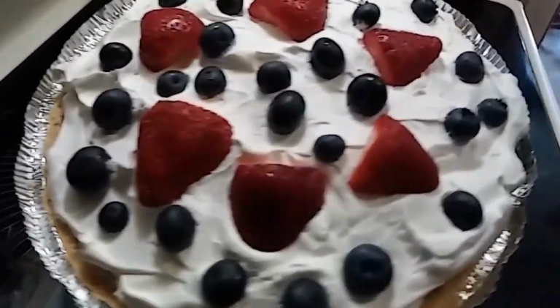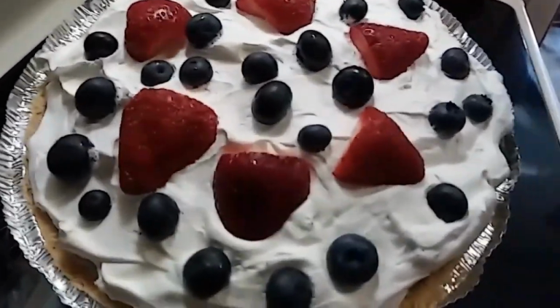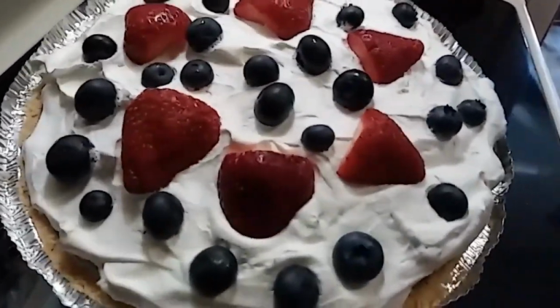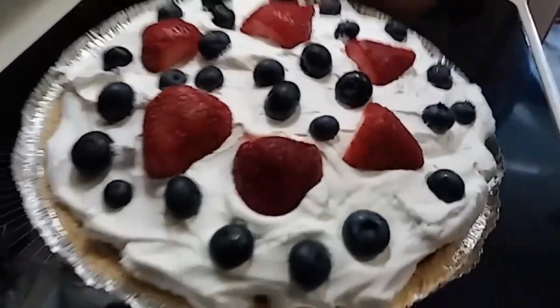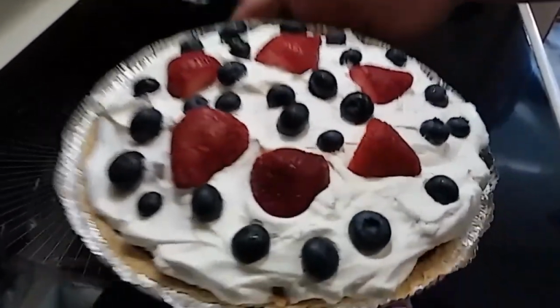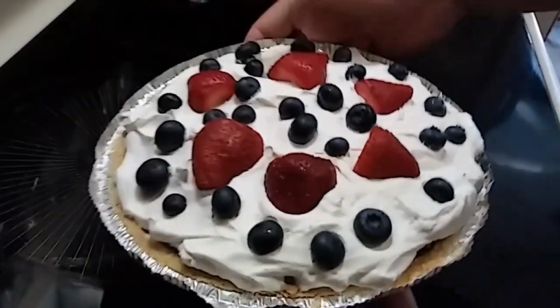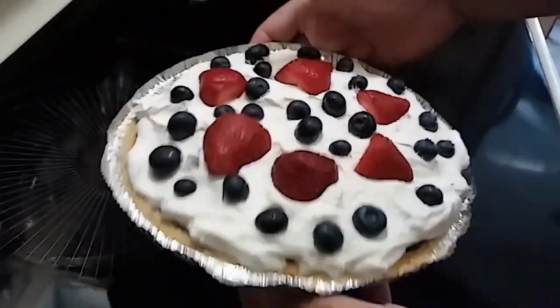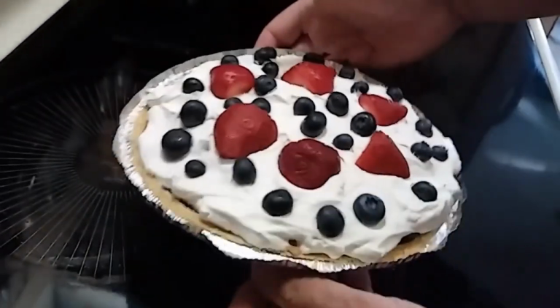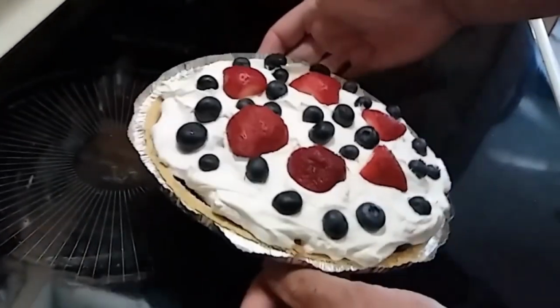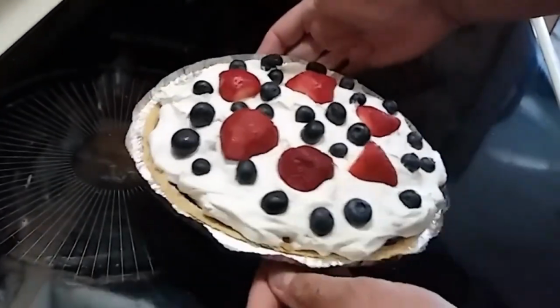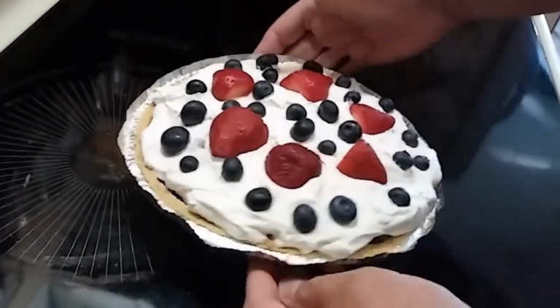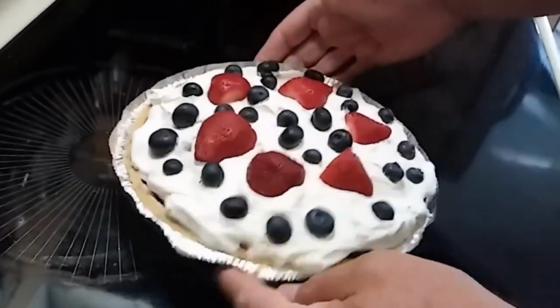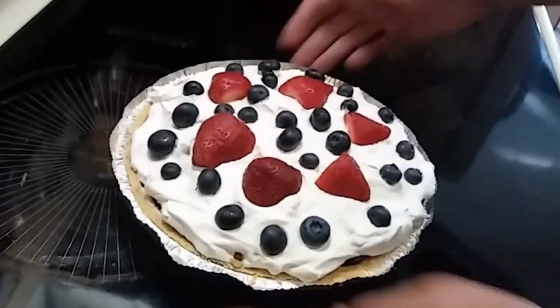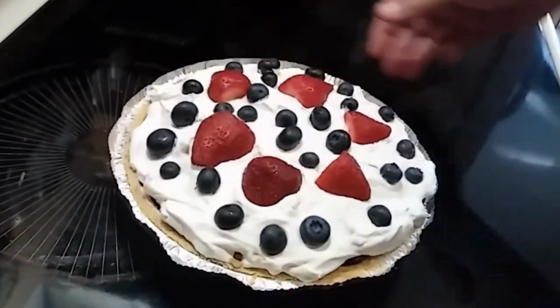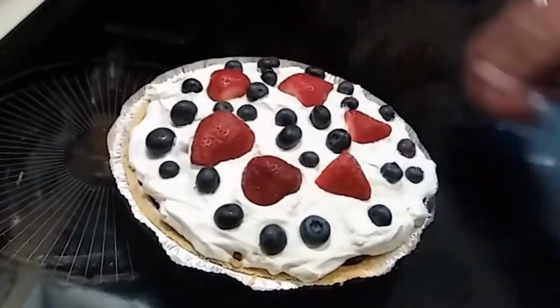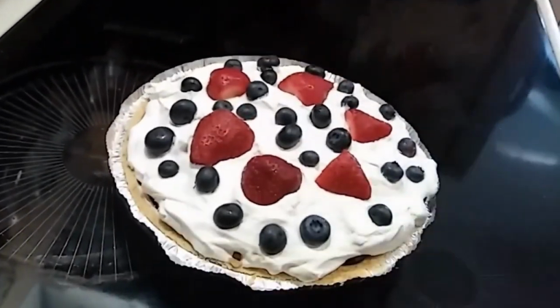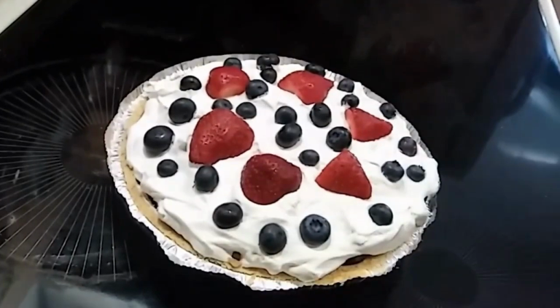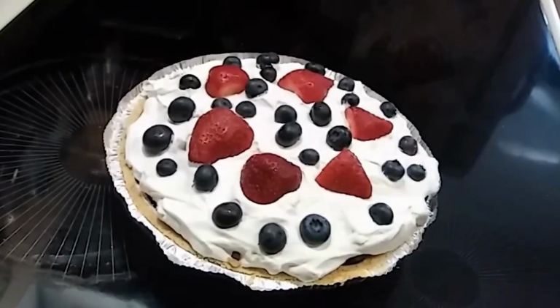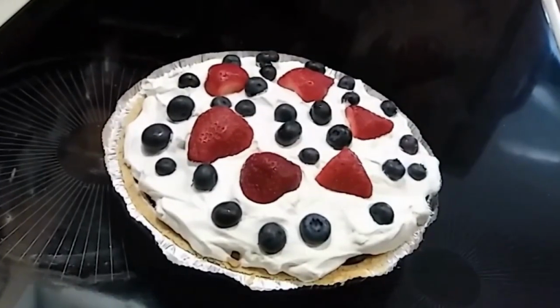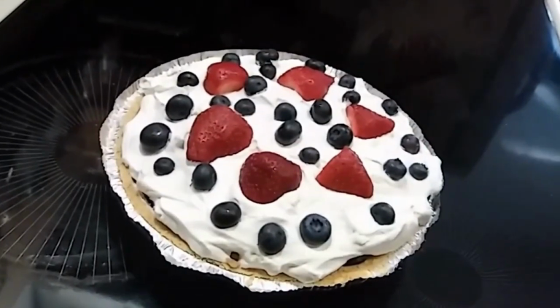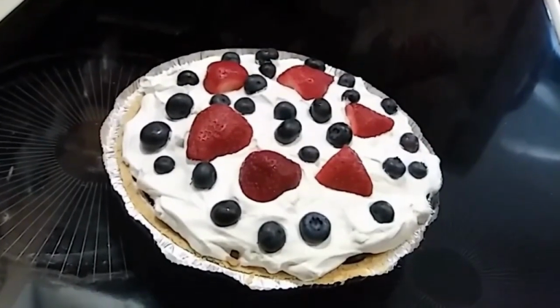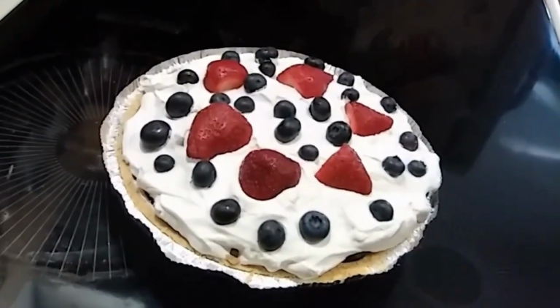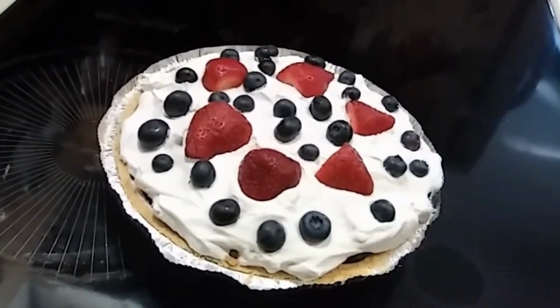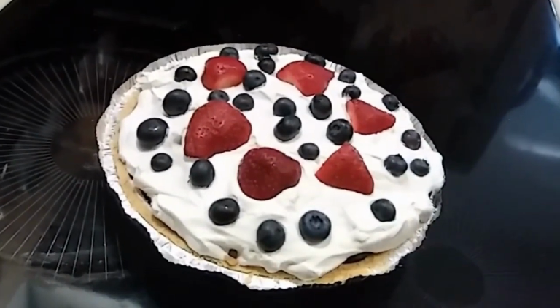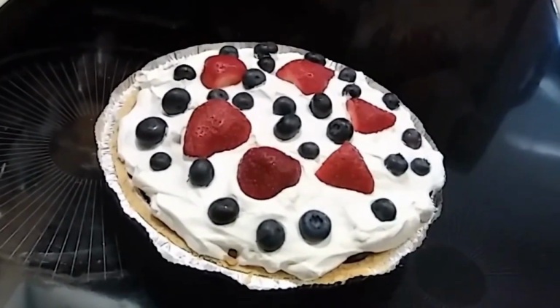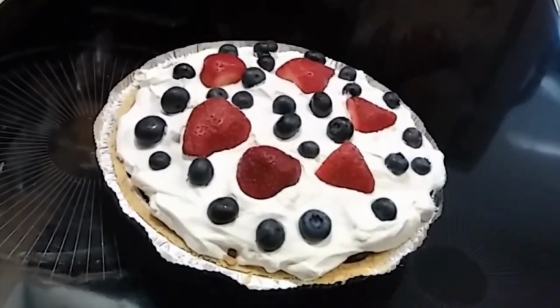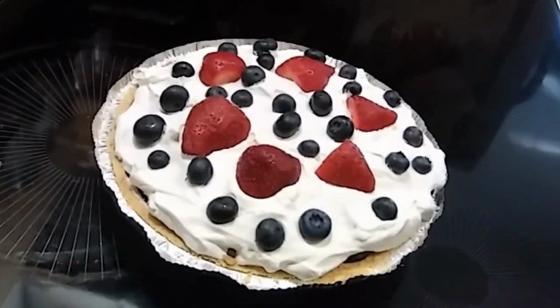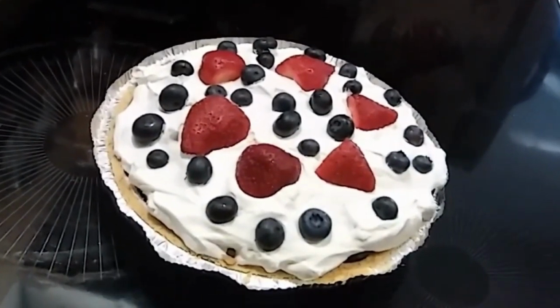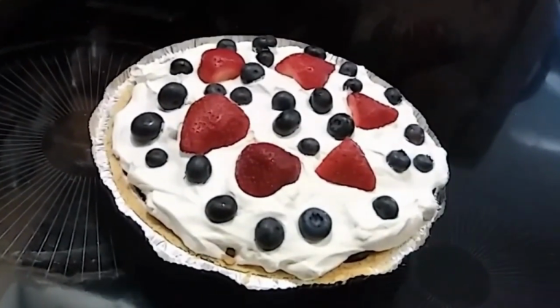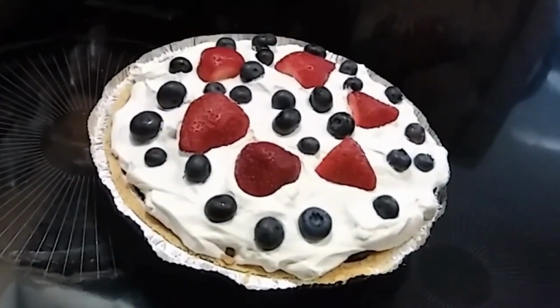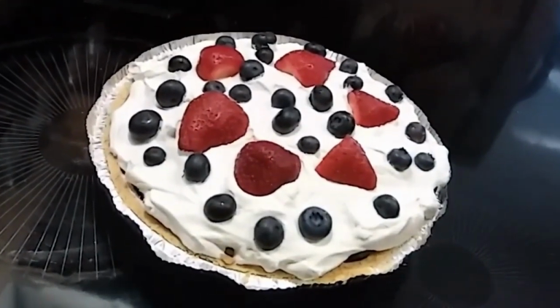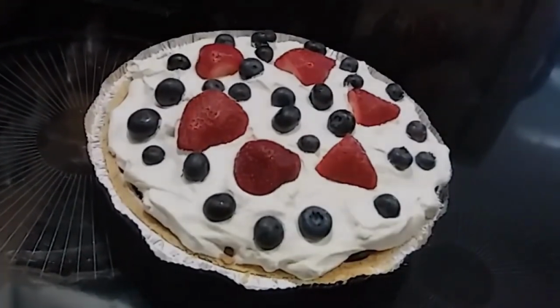Now we're just going to refrigerate for a little bit and then it's time to chow down.